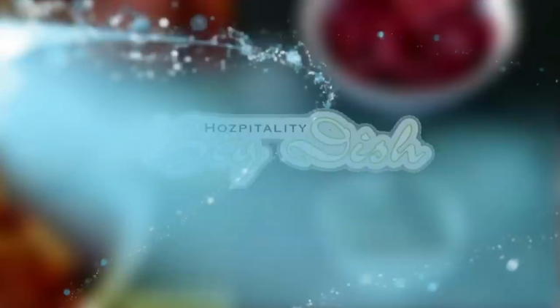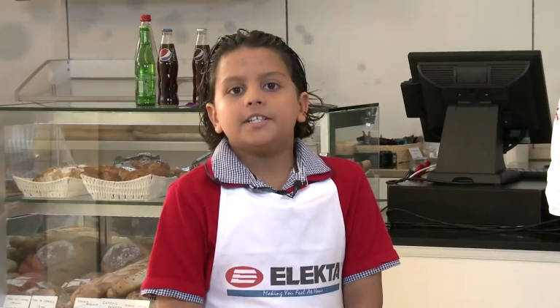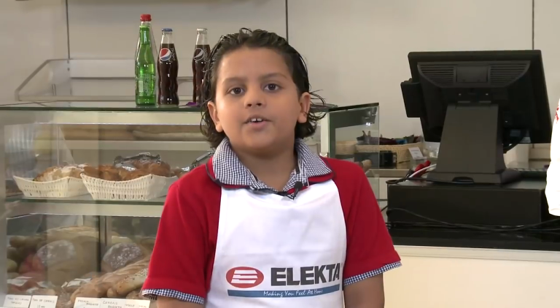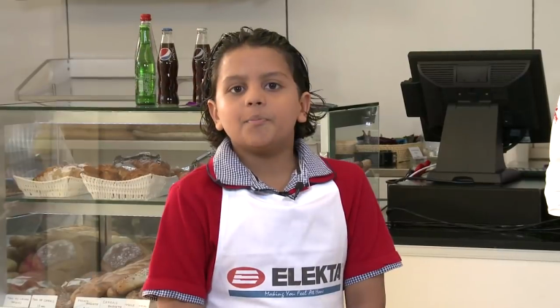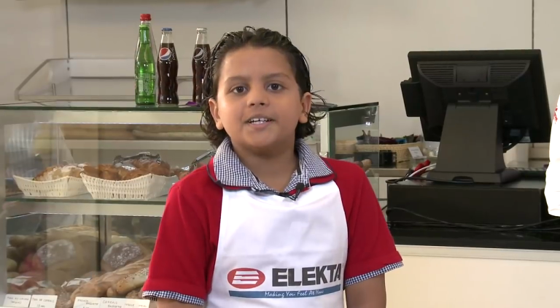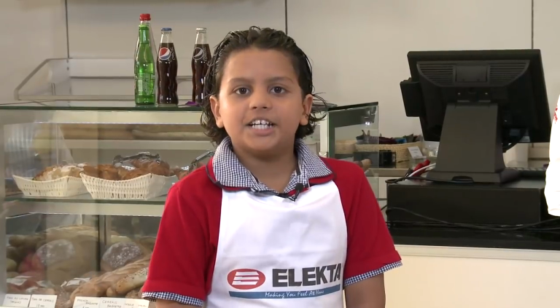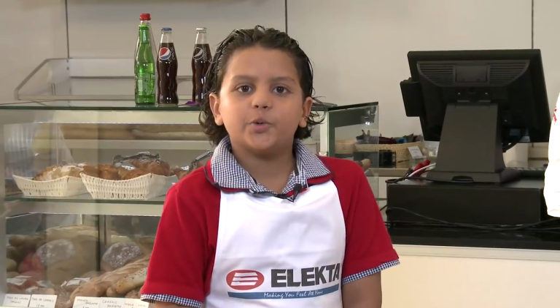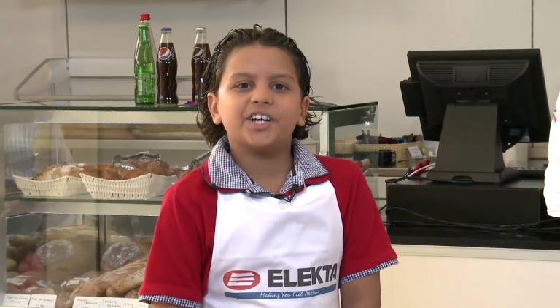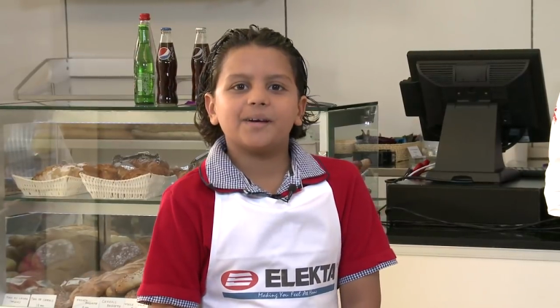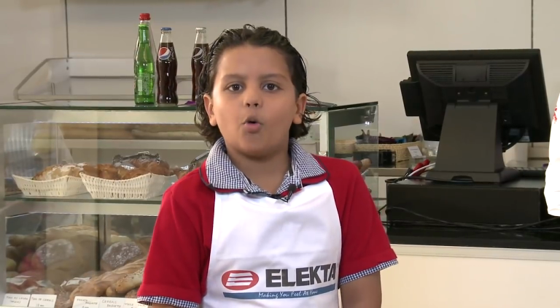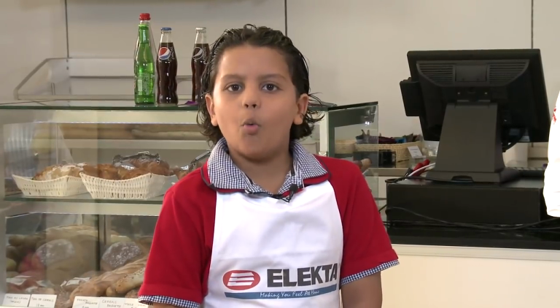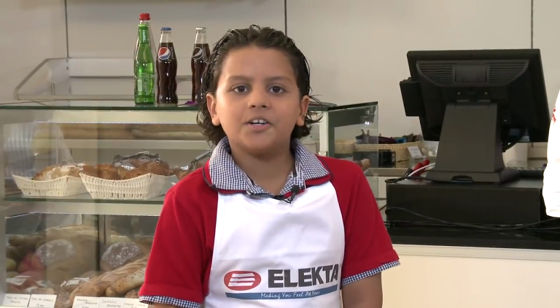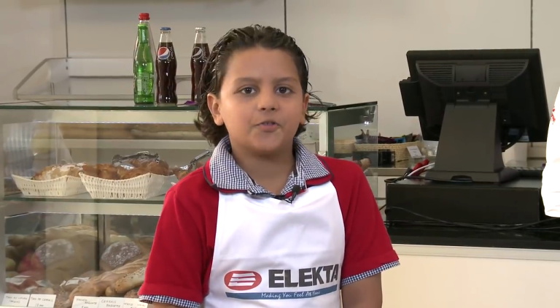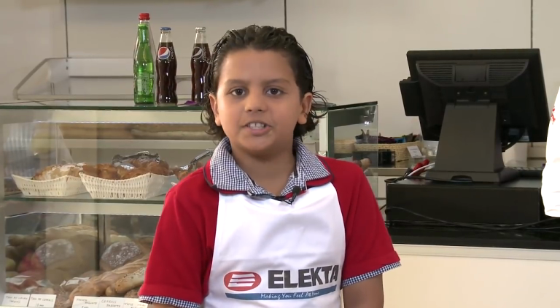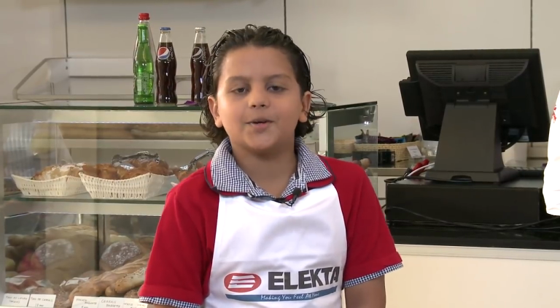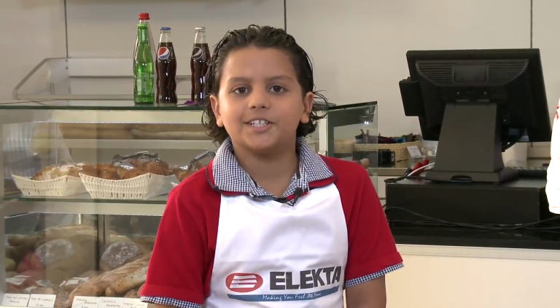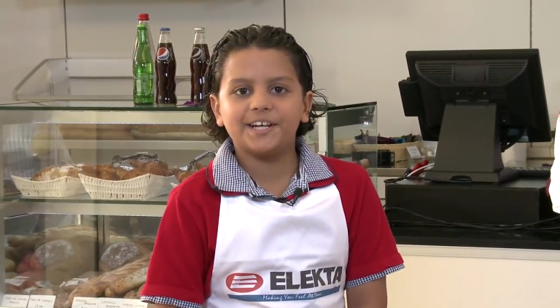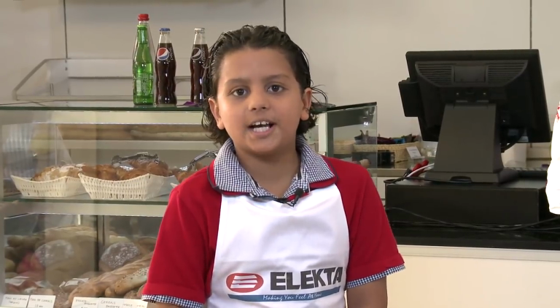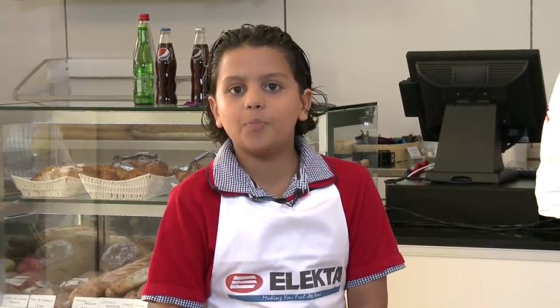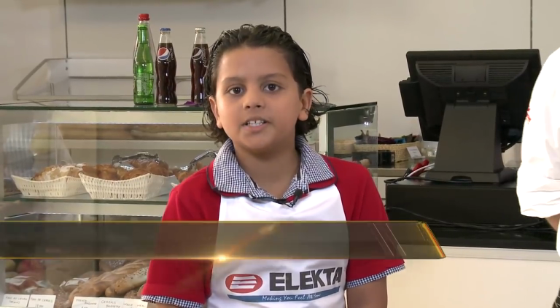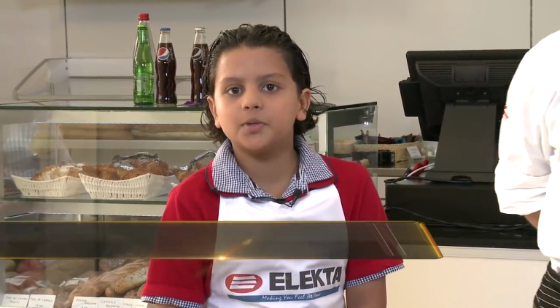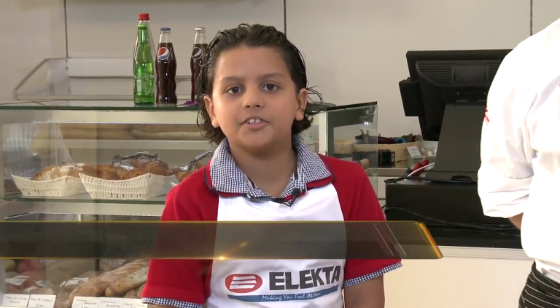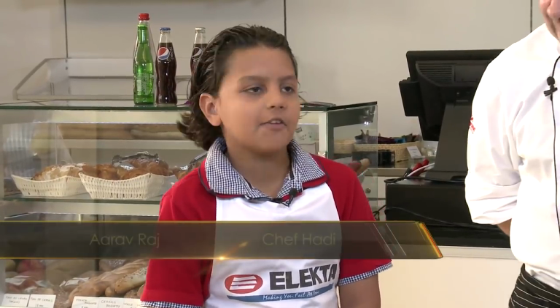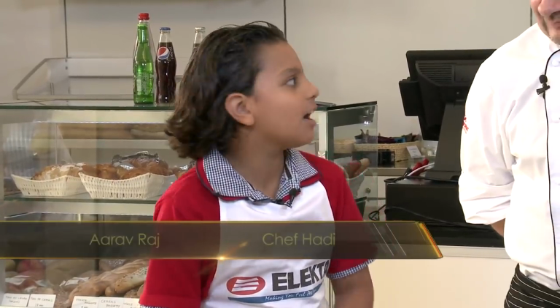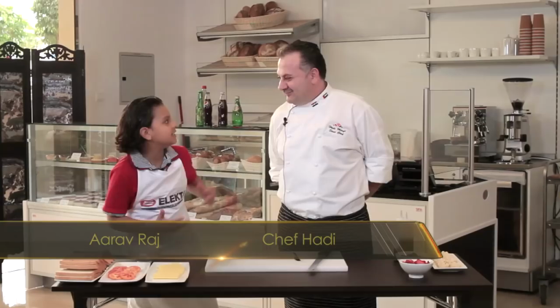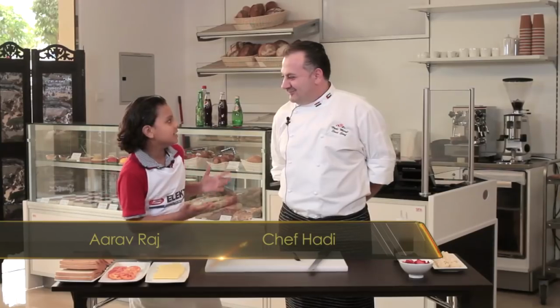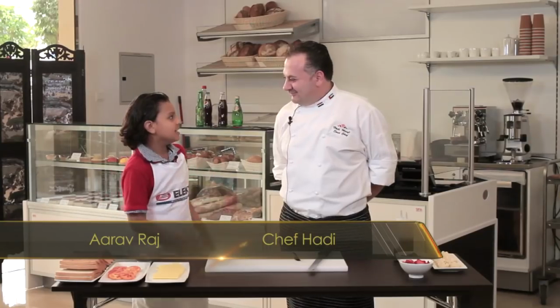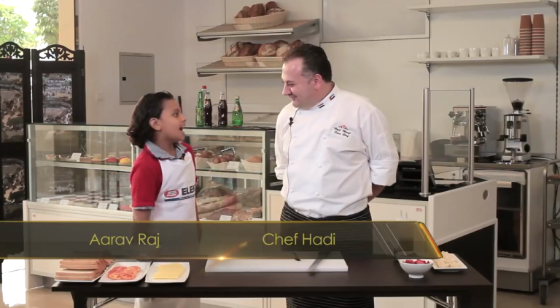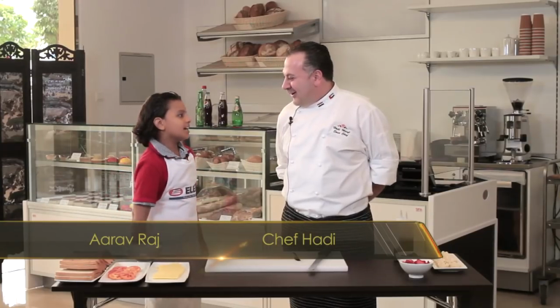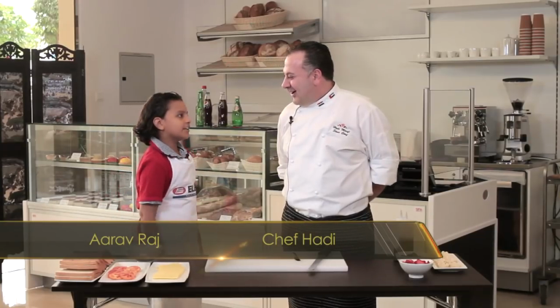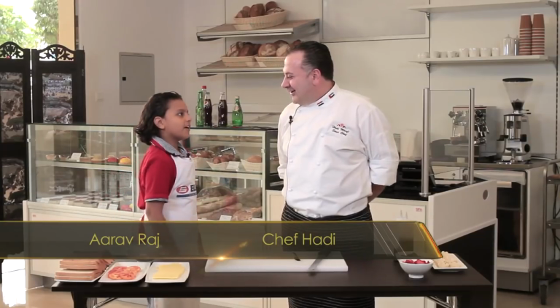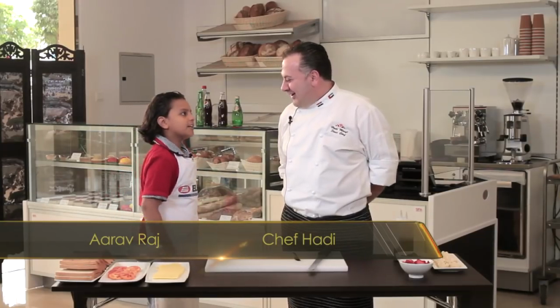Today on The Big Dish we're going to make a wonderful sandwich, and to help us we have Chef Hadi. Hi Chef Hadi.